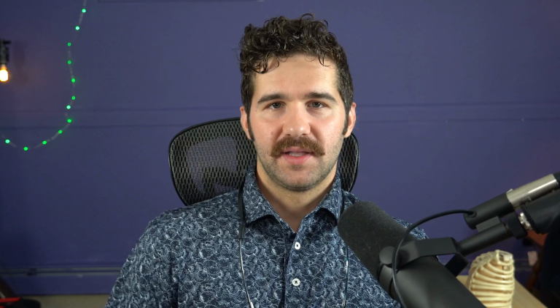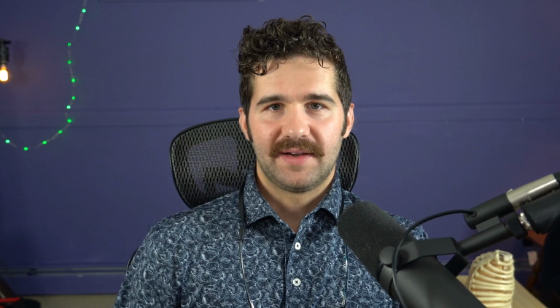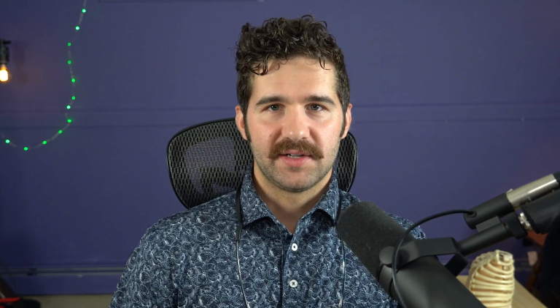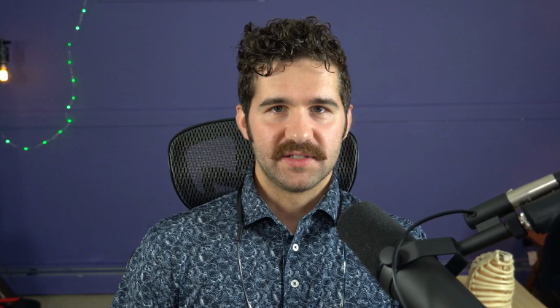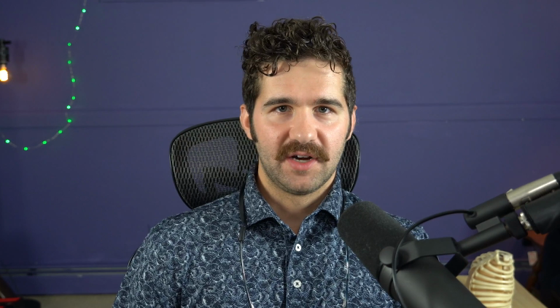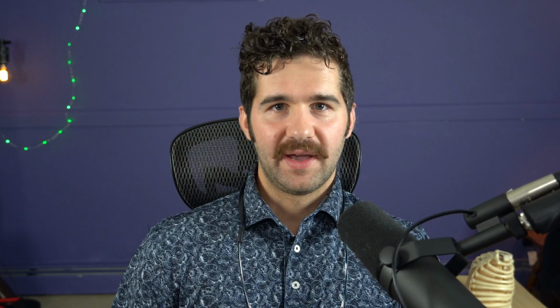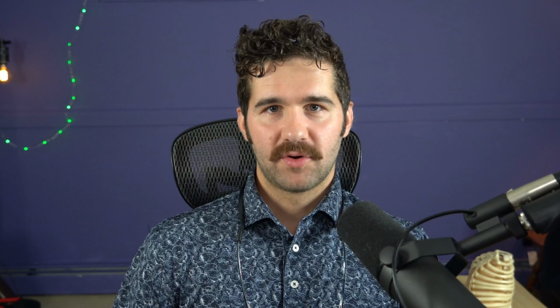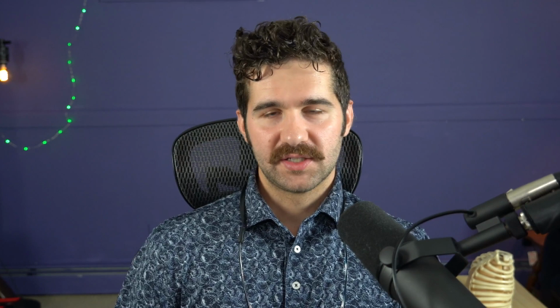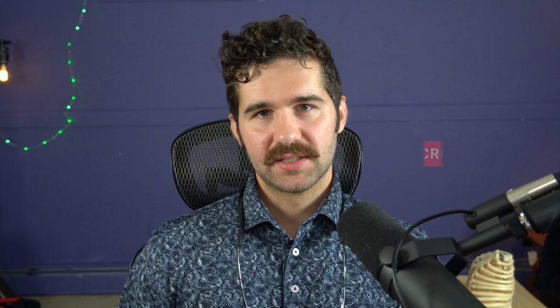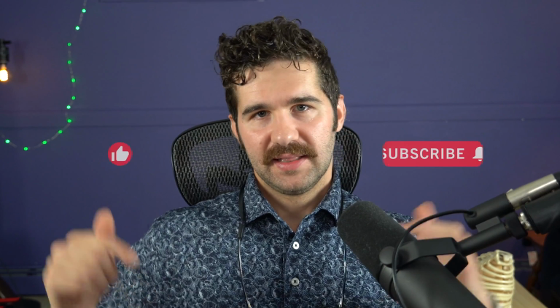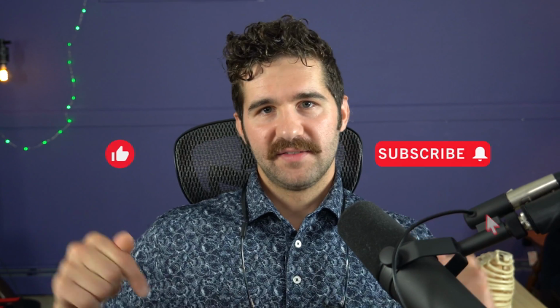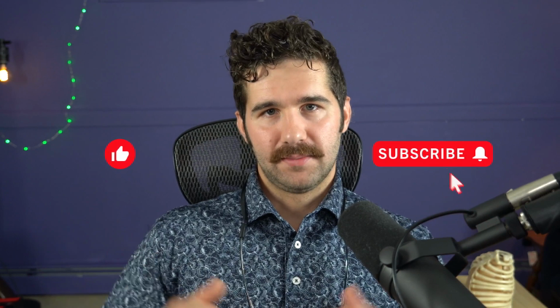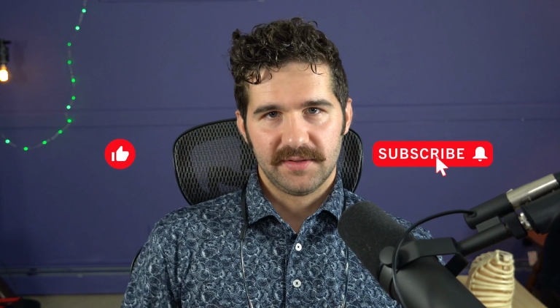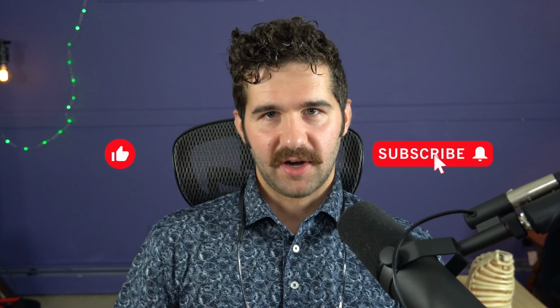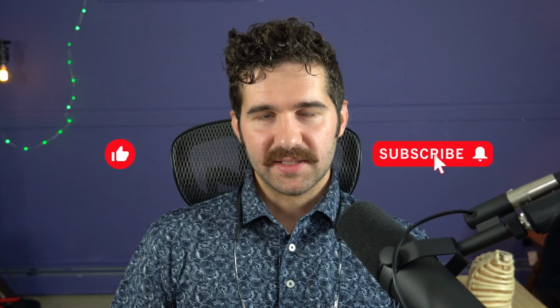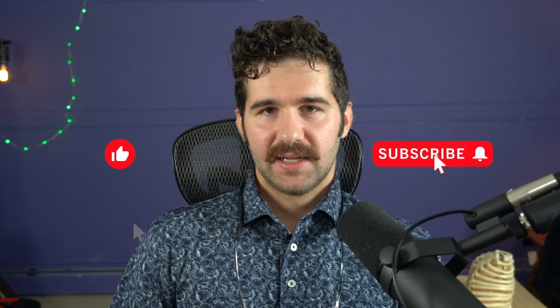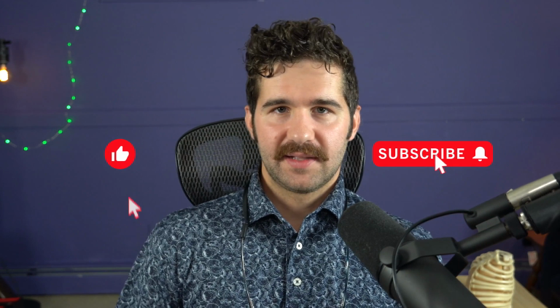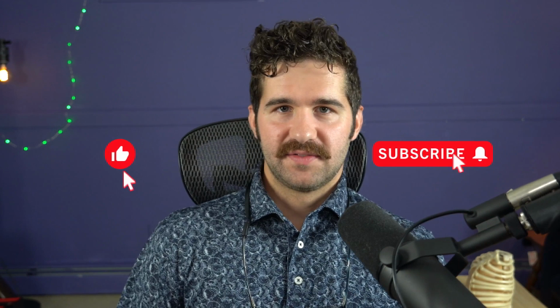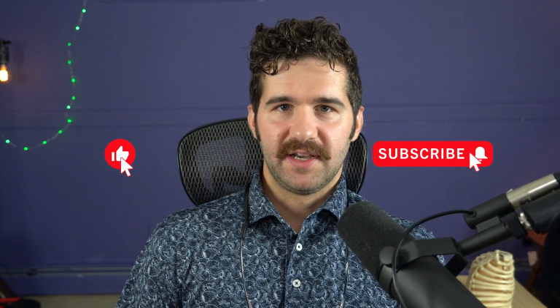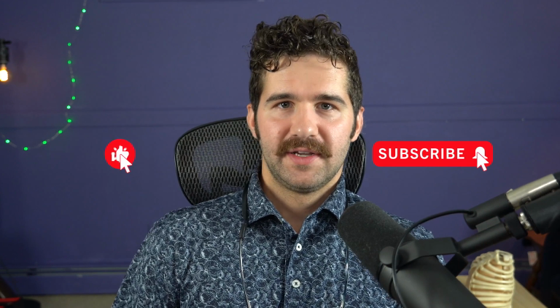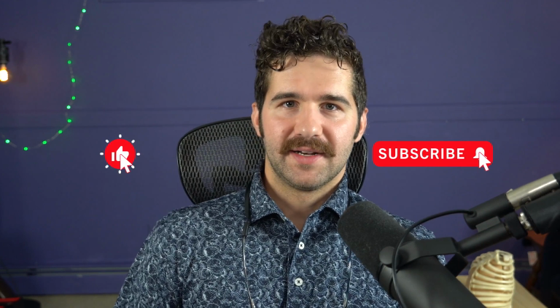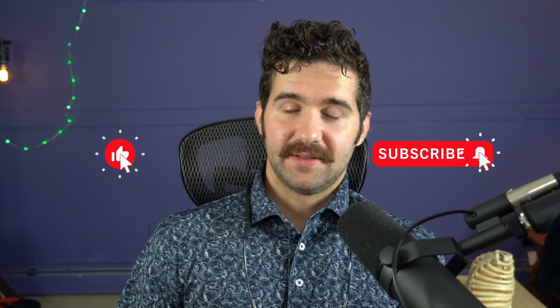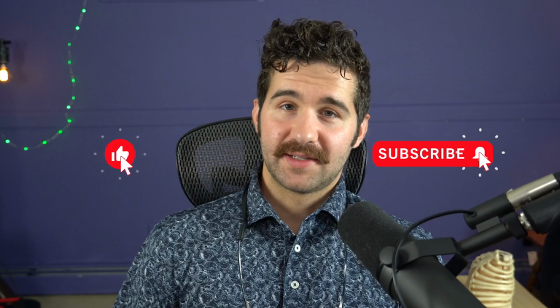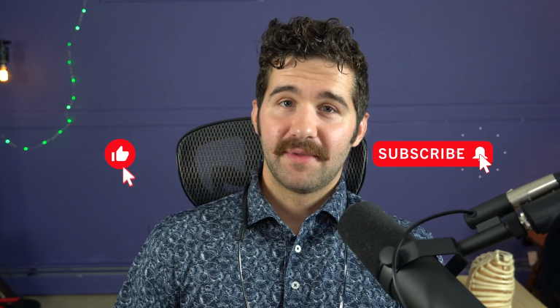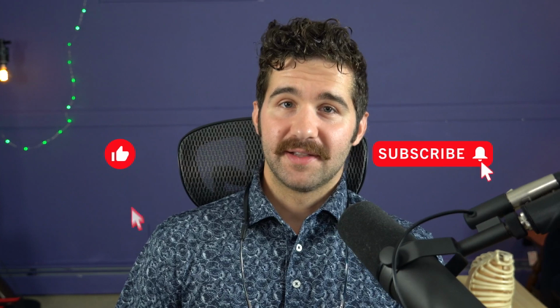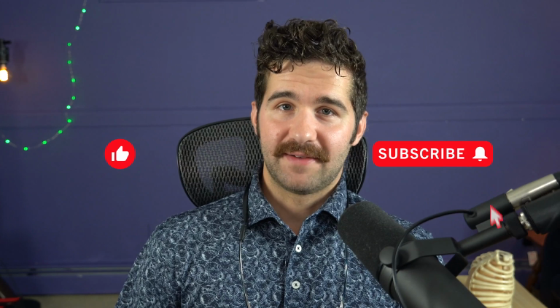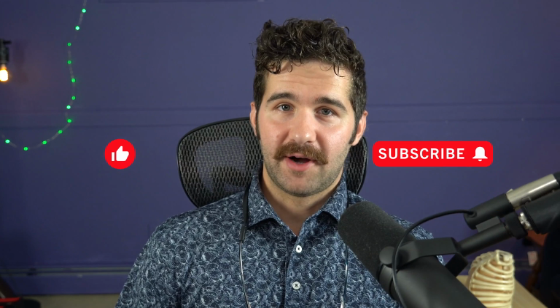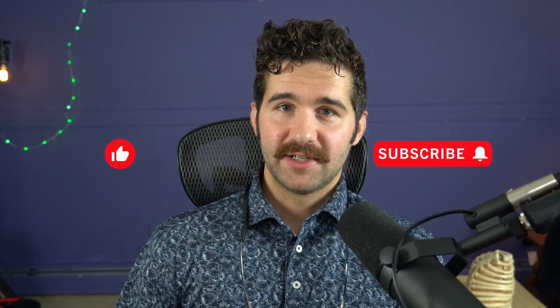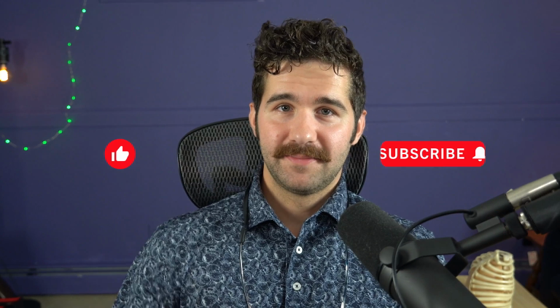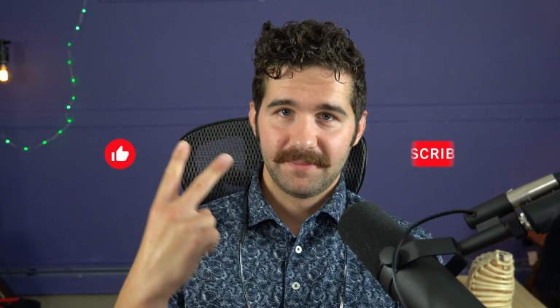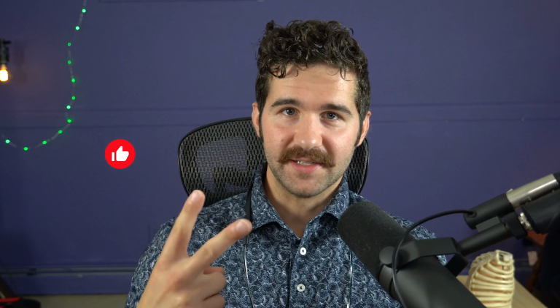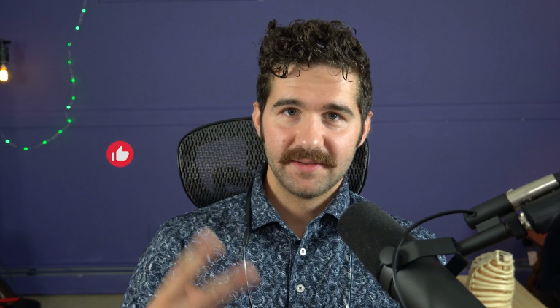Thanks a lot for watching this video. If you have questions, leave them down below in the comments, and like this video. Until next time, thanks a lot for watching.